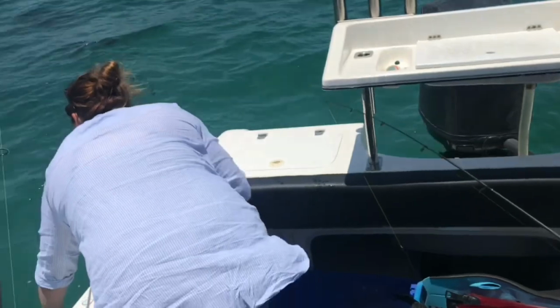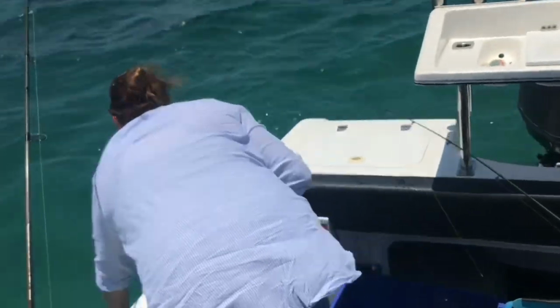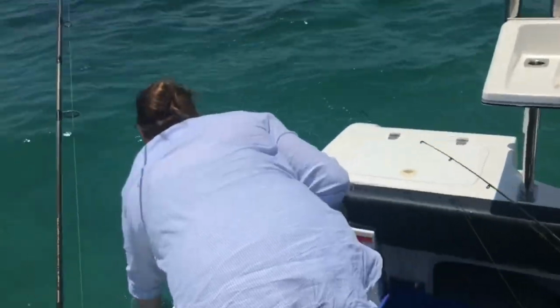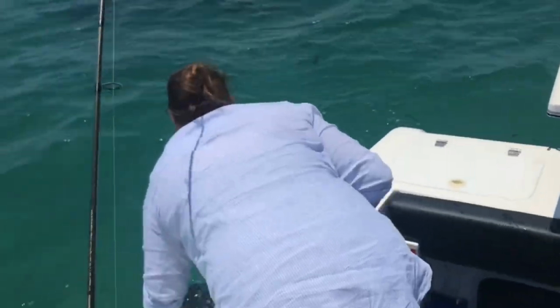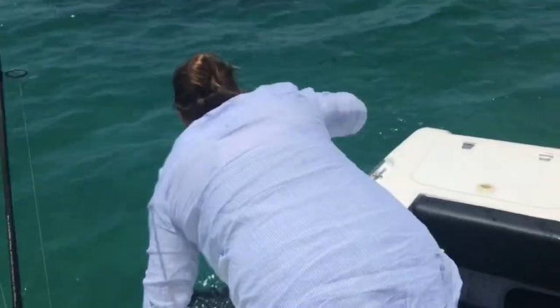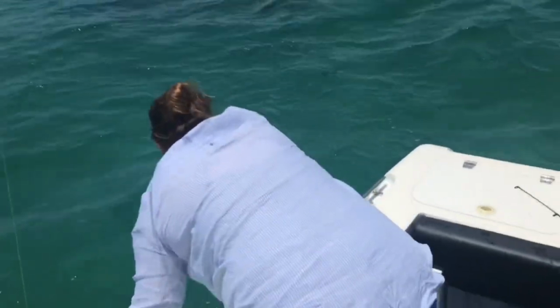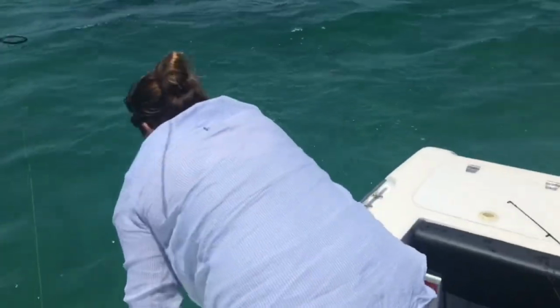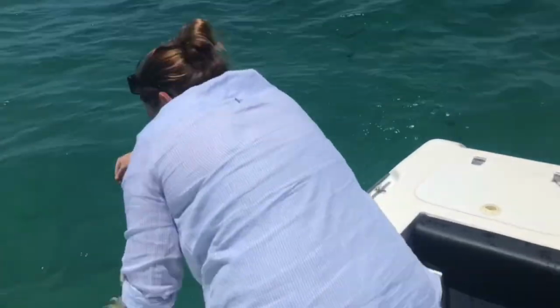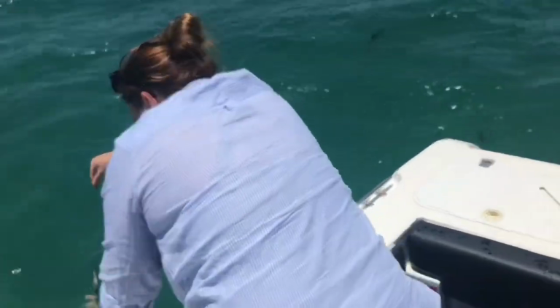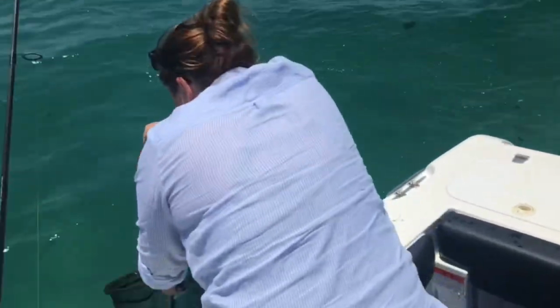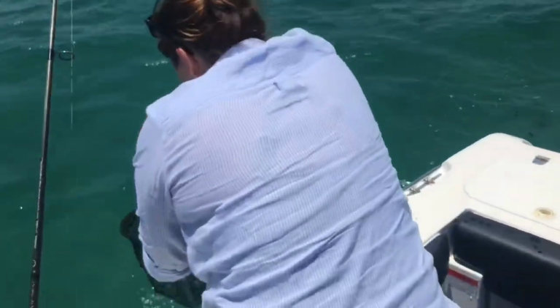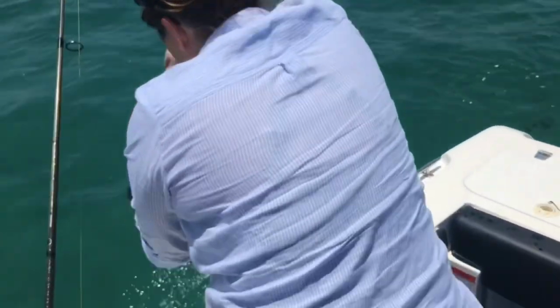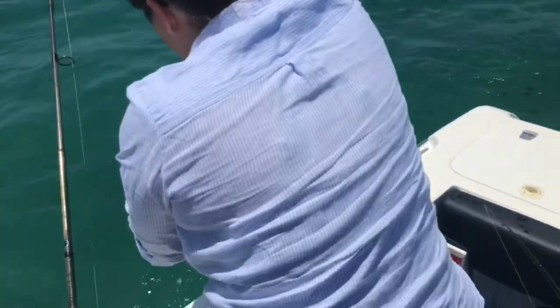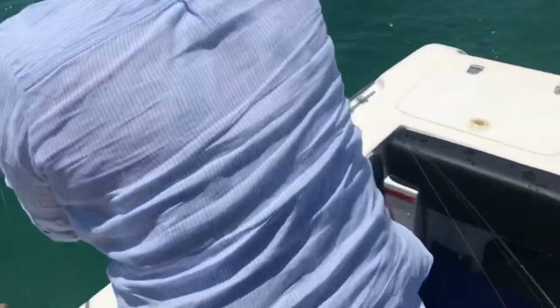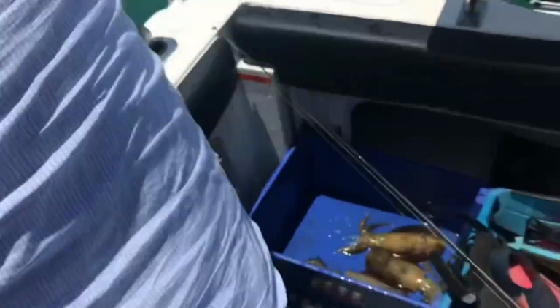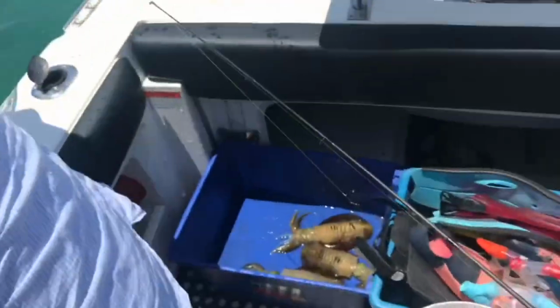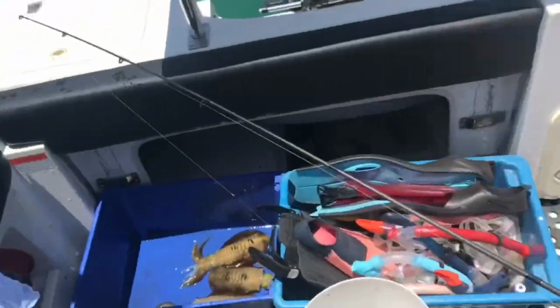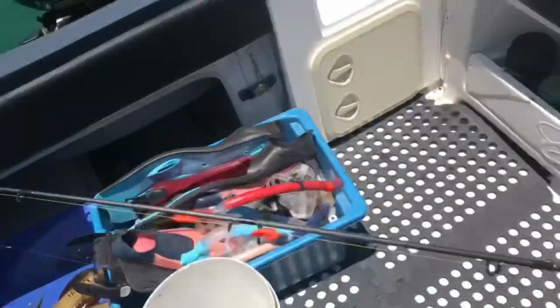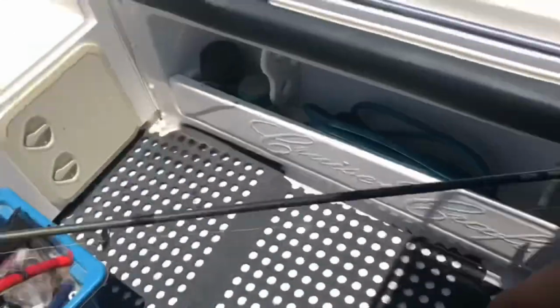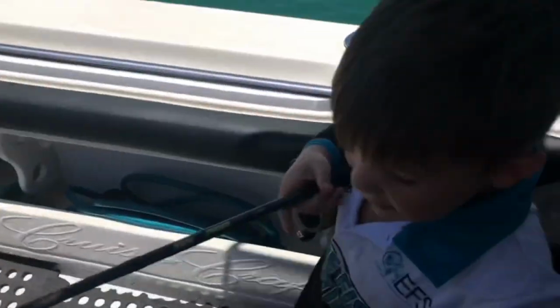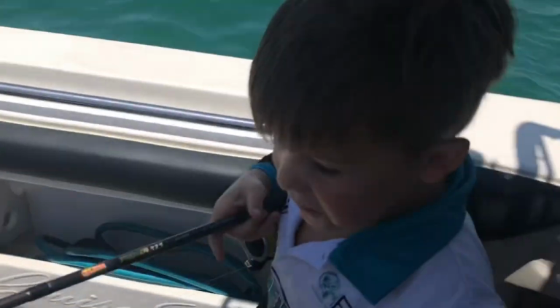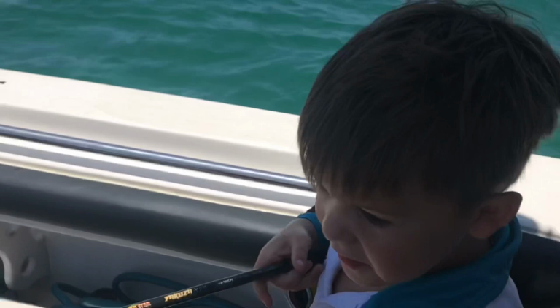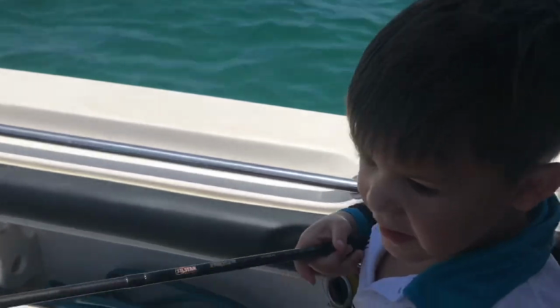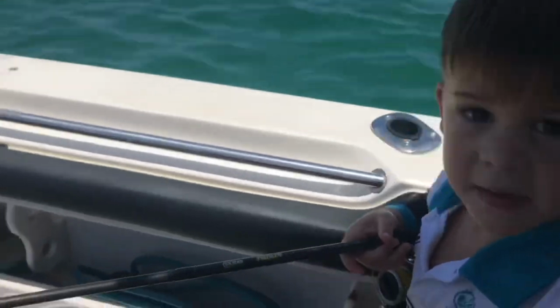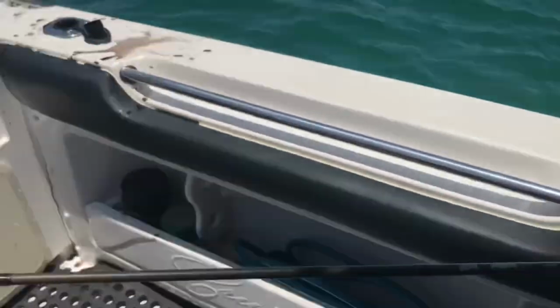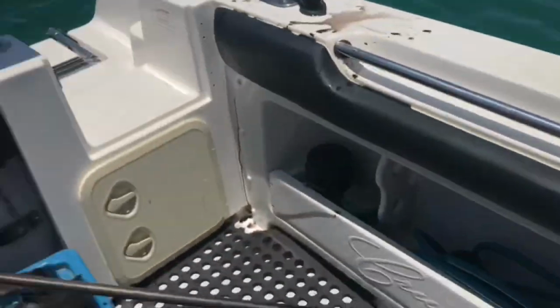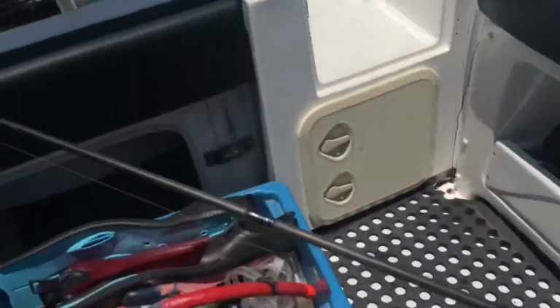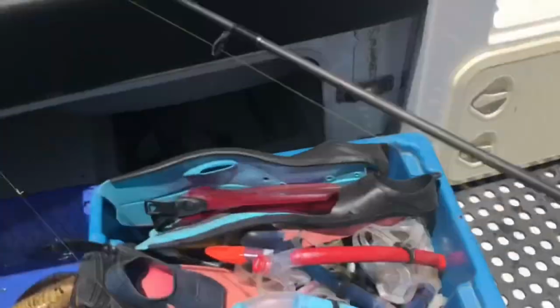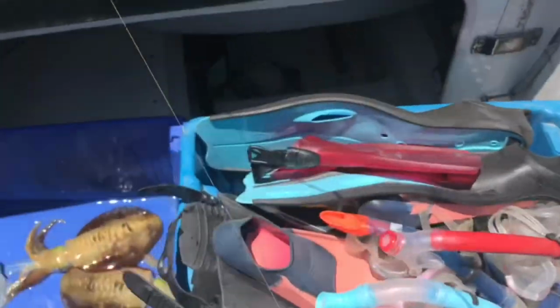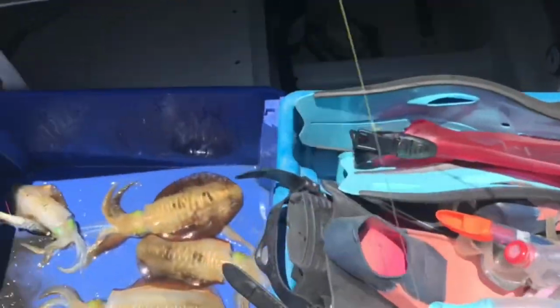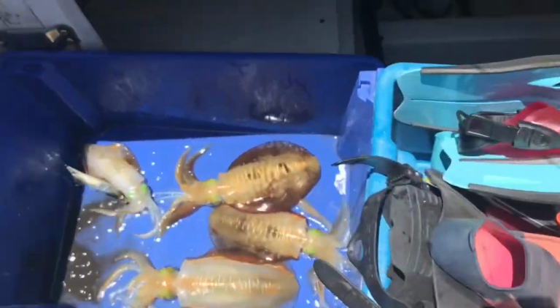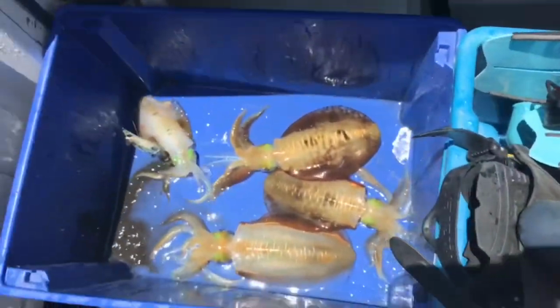Madness! Squids everywhere! I've never been waiting! There you go, bratsy! Squids are on!